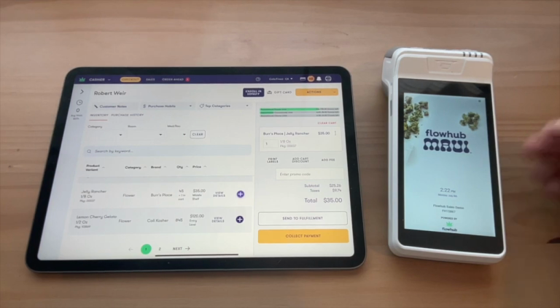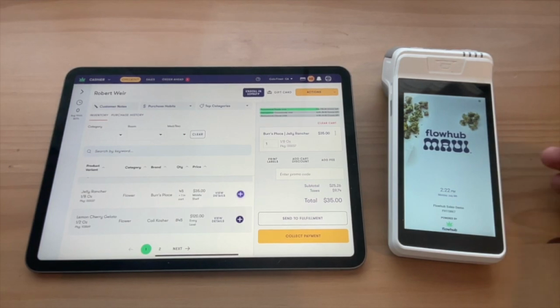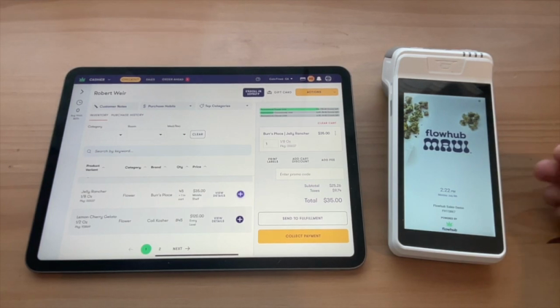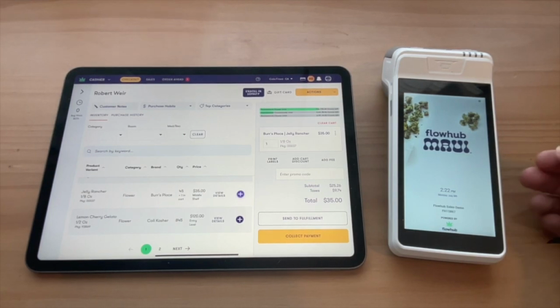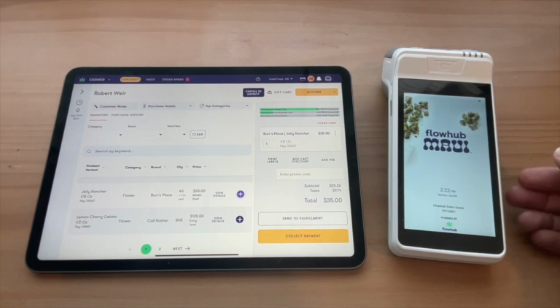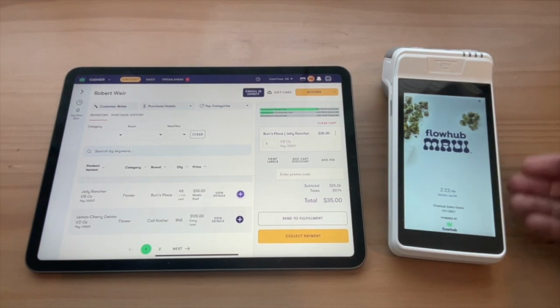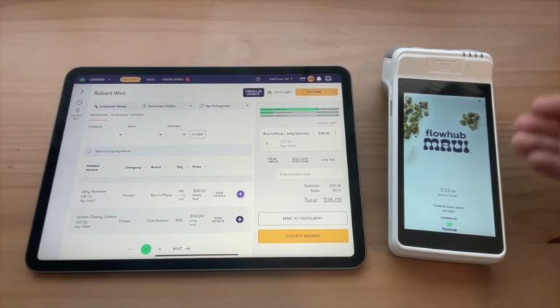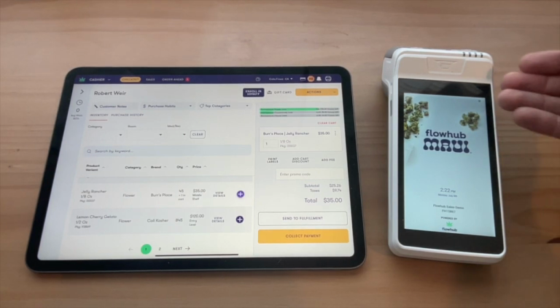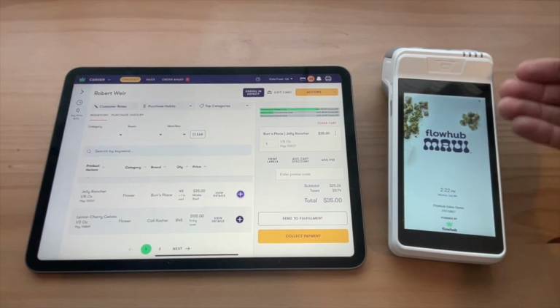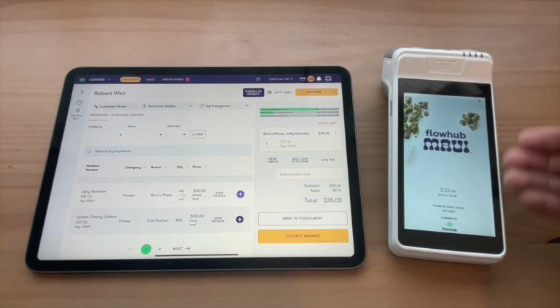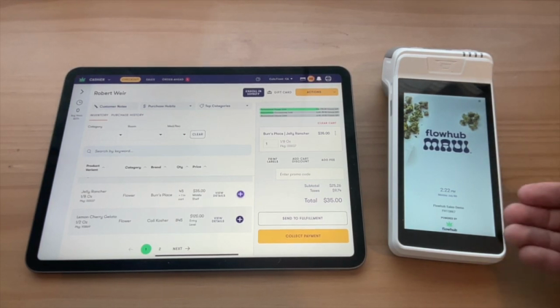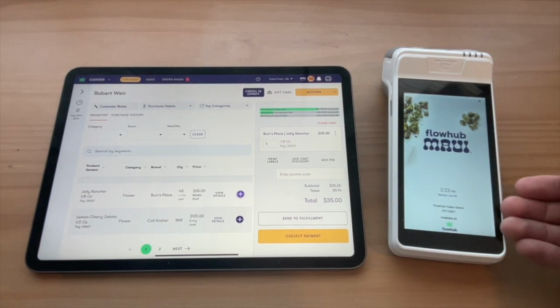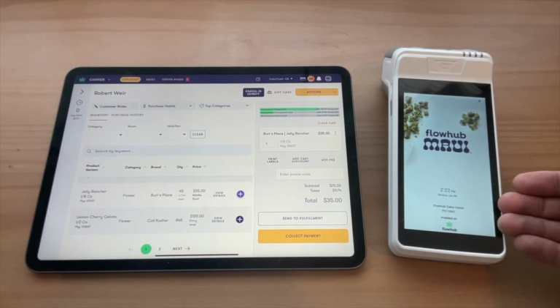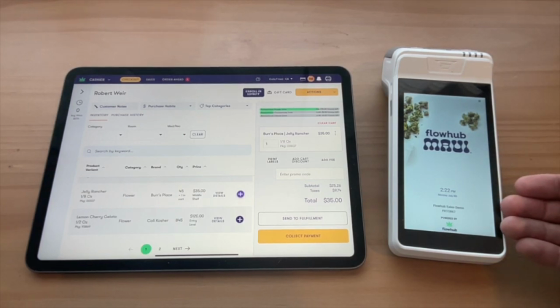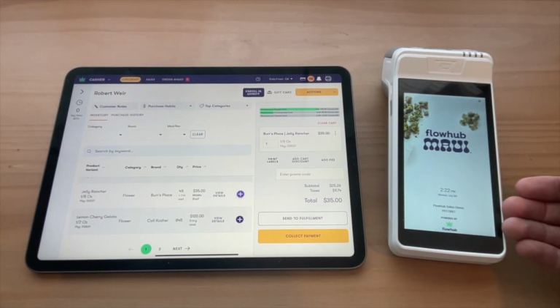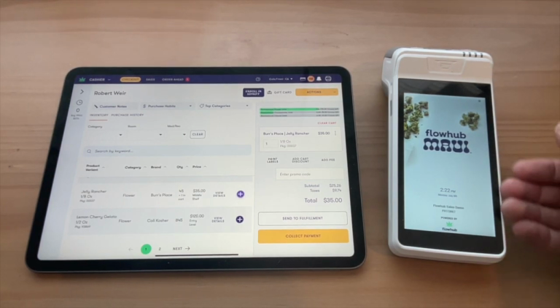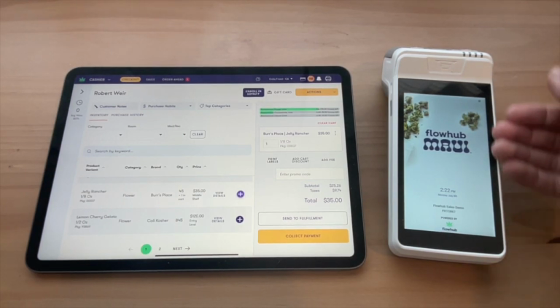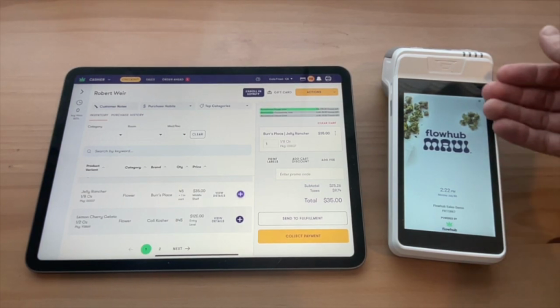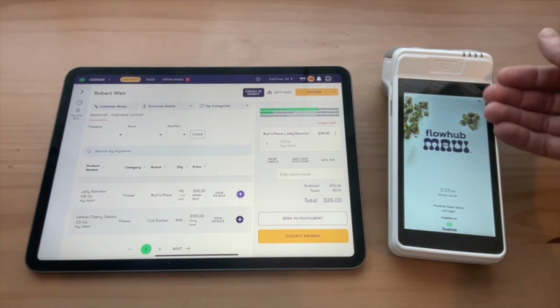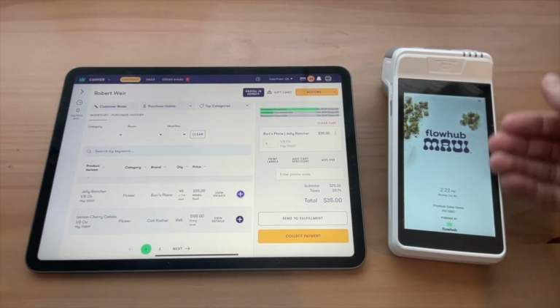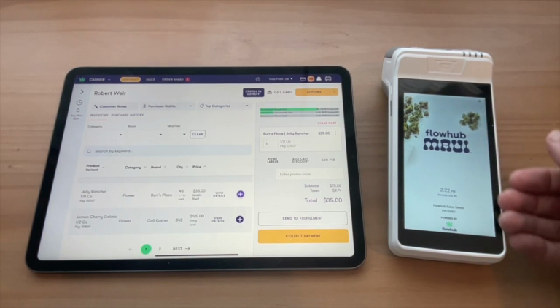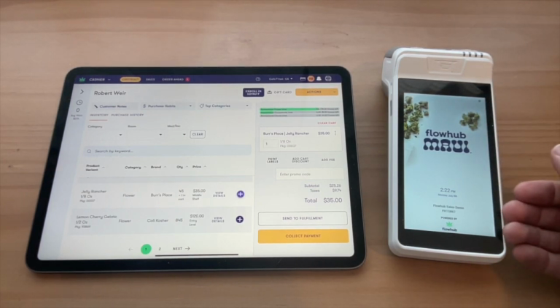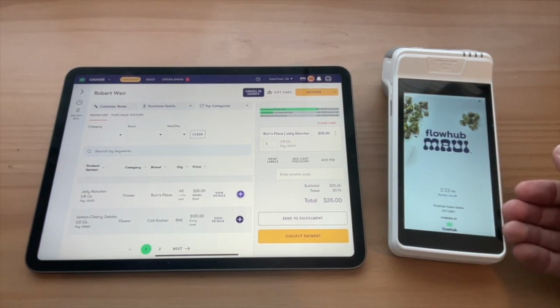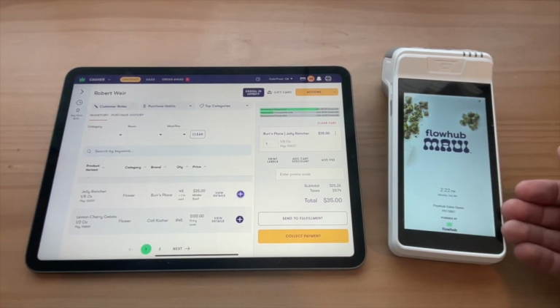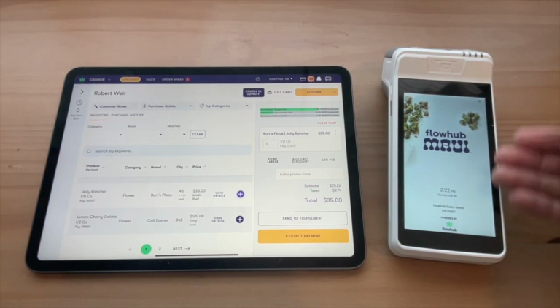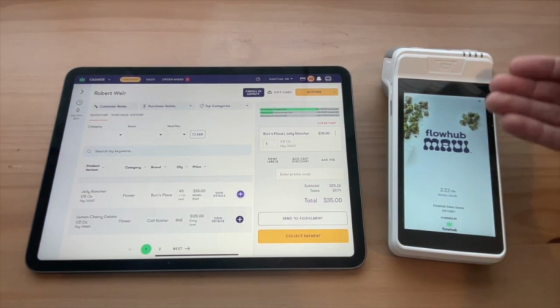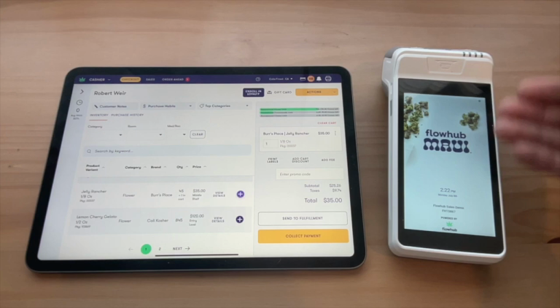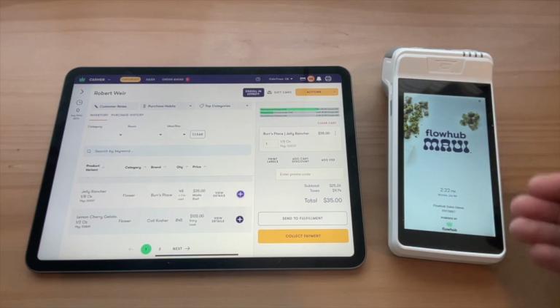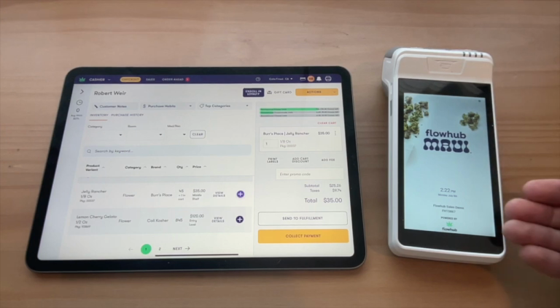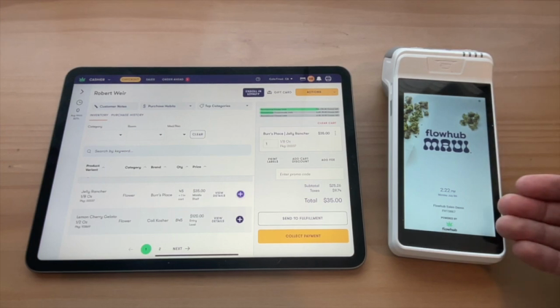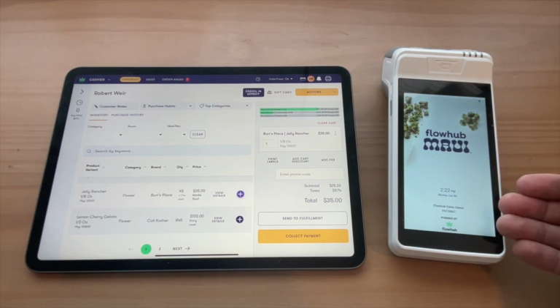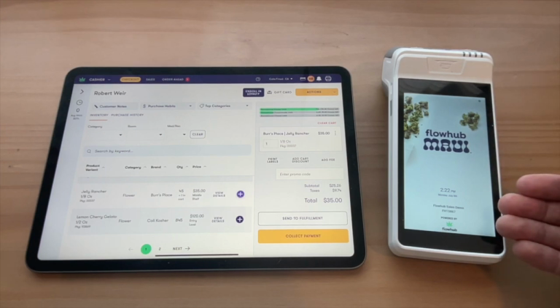Furthermore, you can customize these terminals with your own high-def branding on the display here.